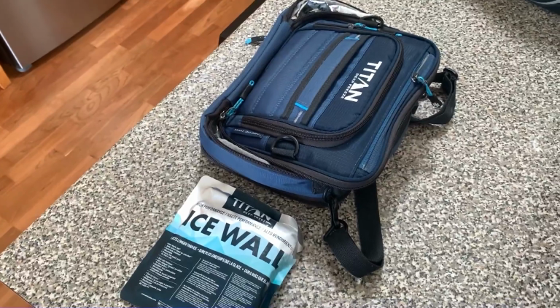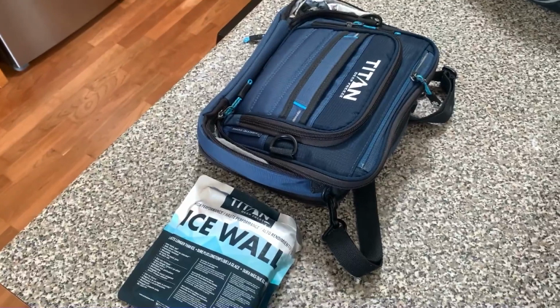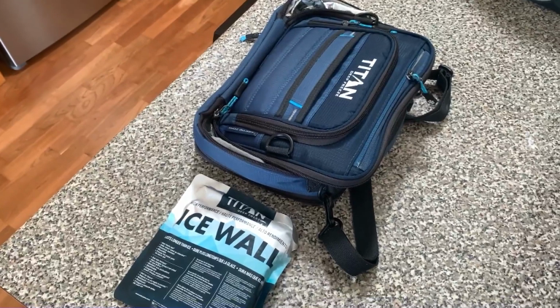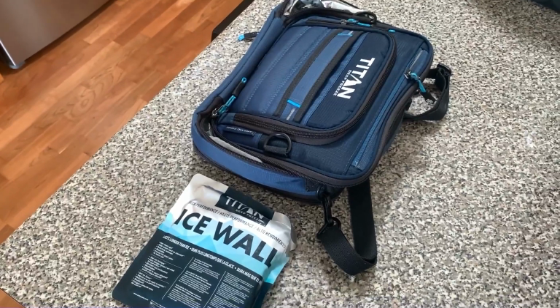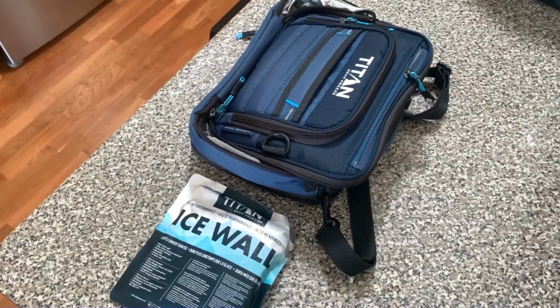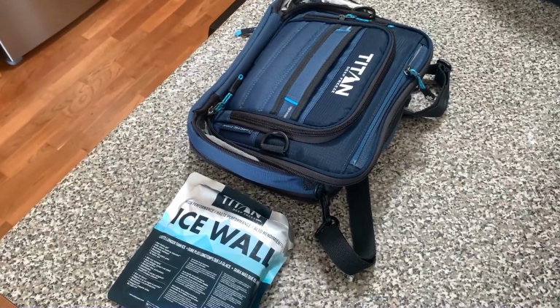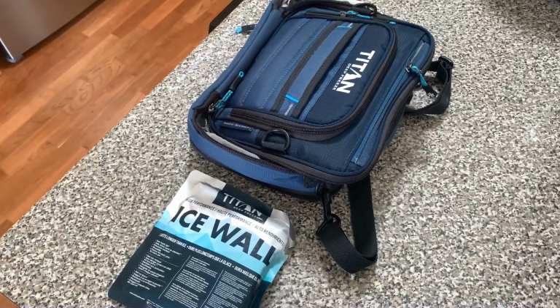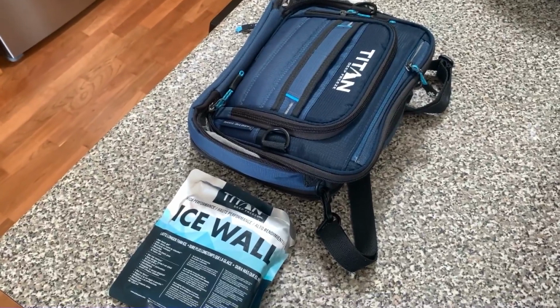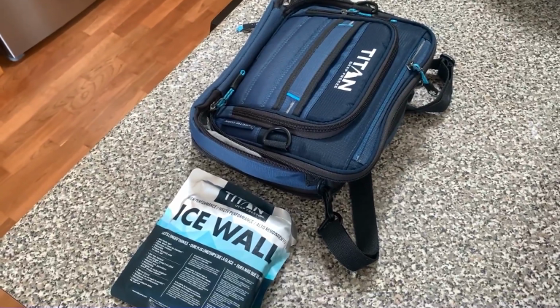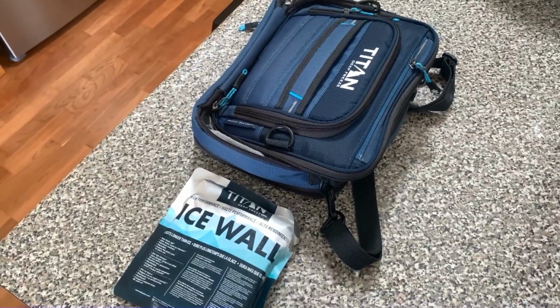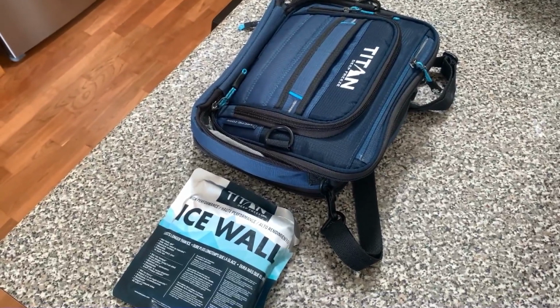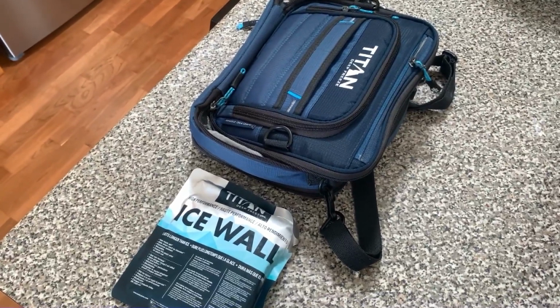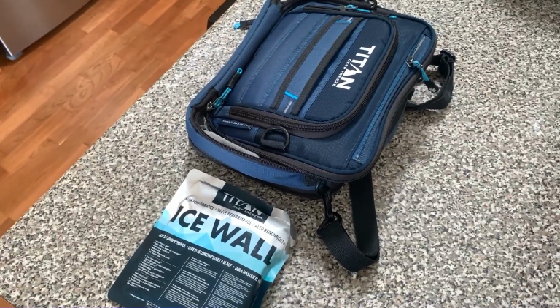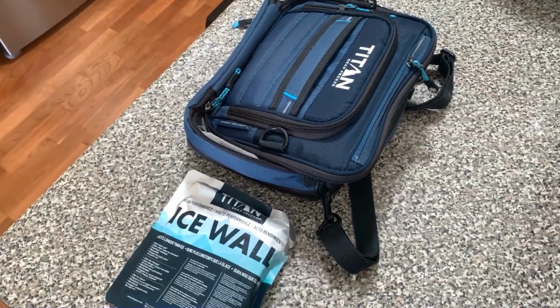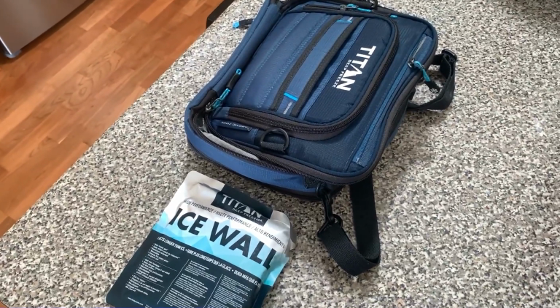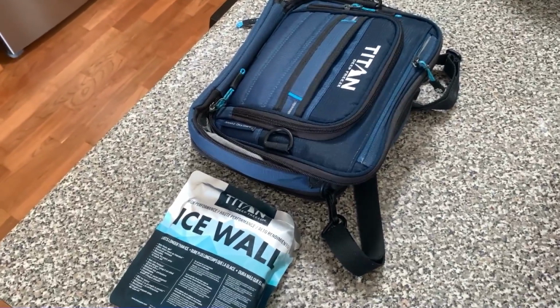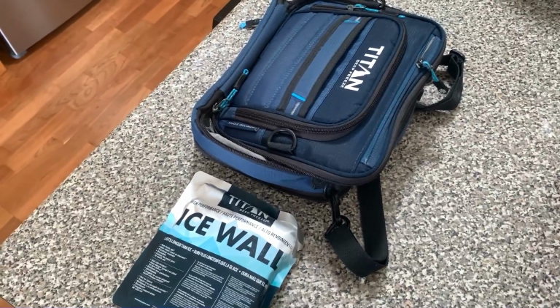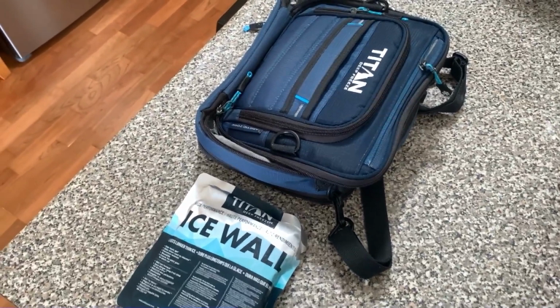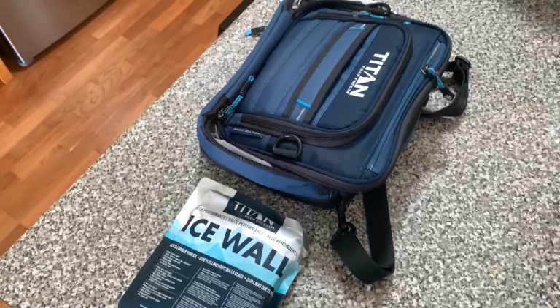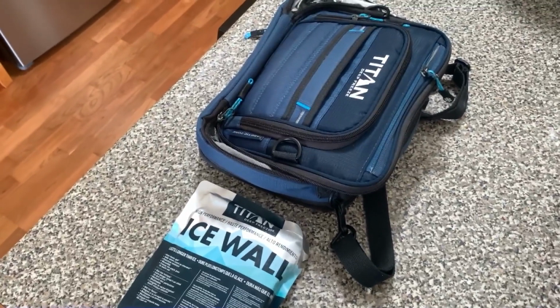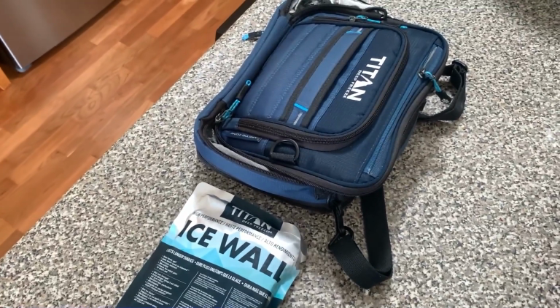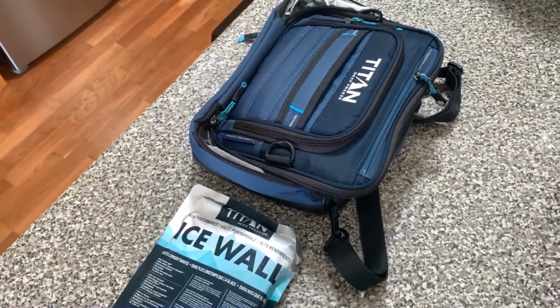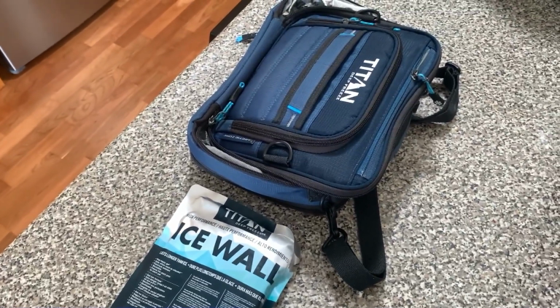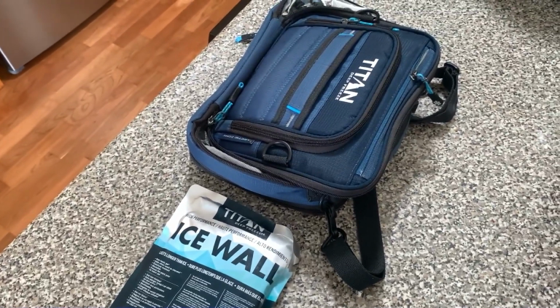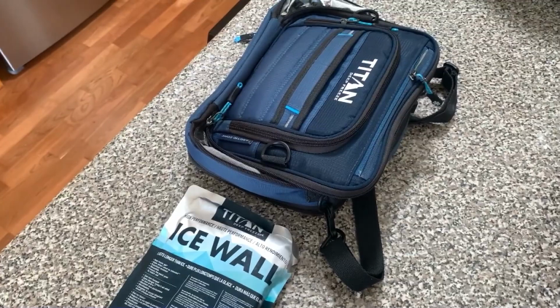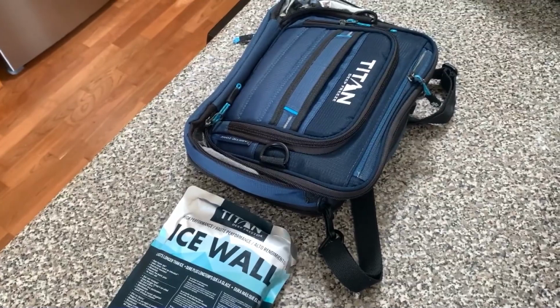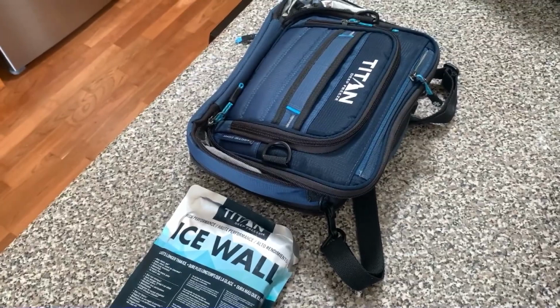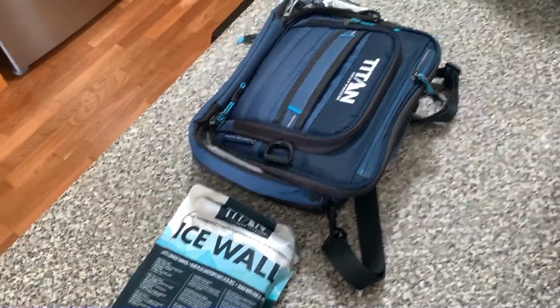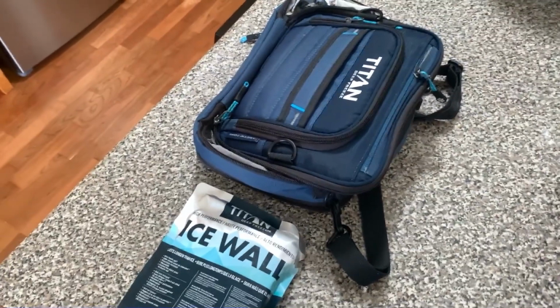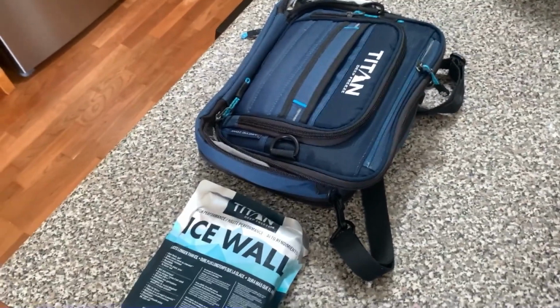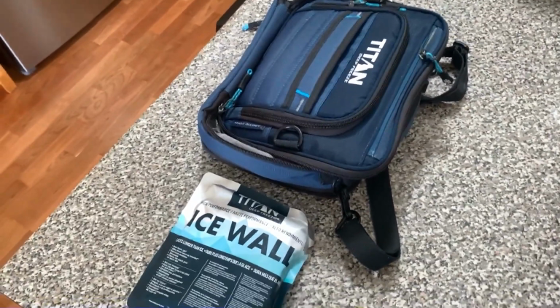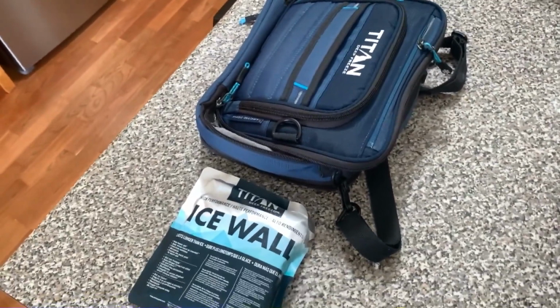All right, let's talk about this Arctic Zone Titan Deep Freeze lunch pack. I'm gonna give you my pro and con experience with this thing.